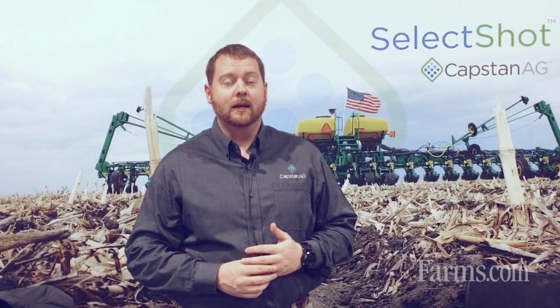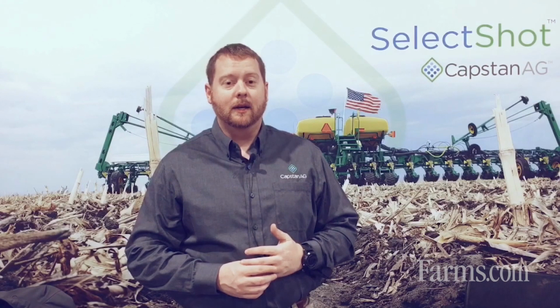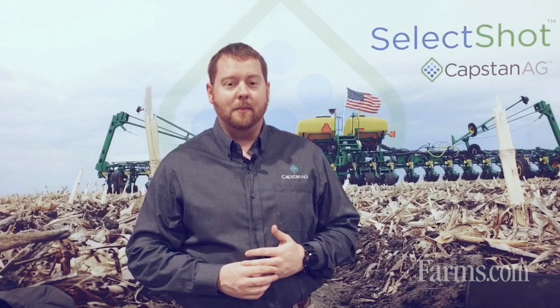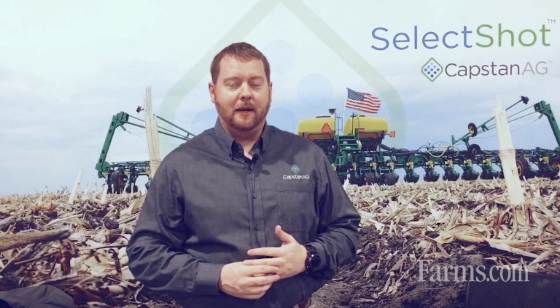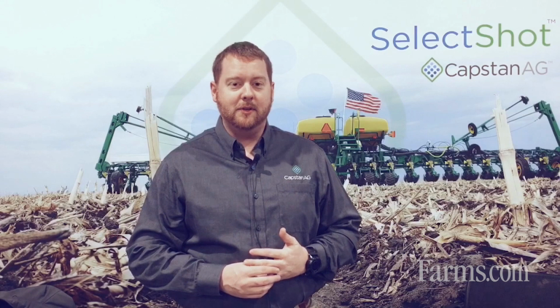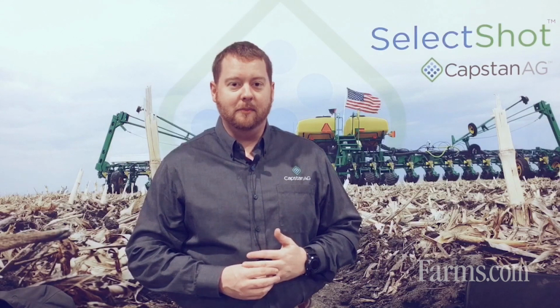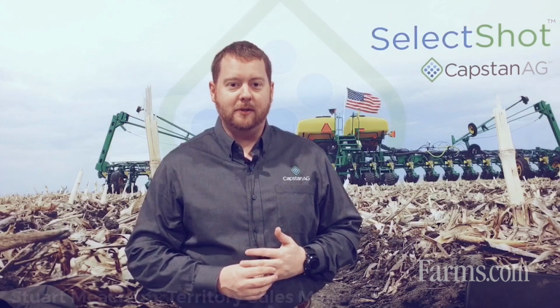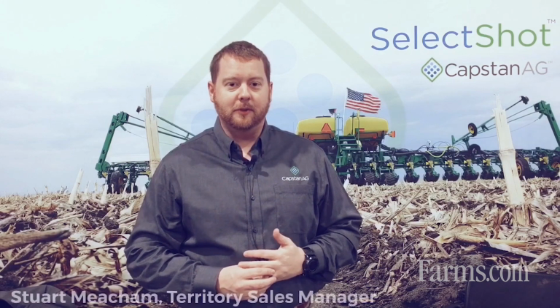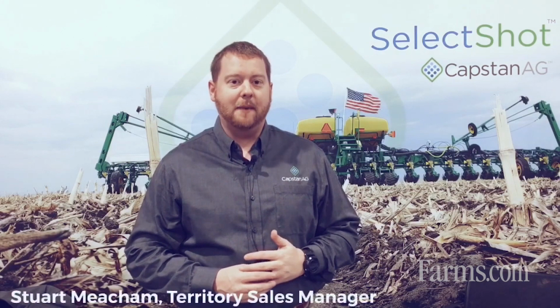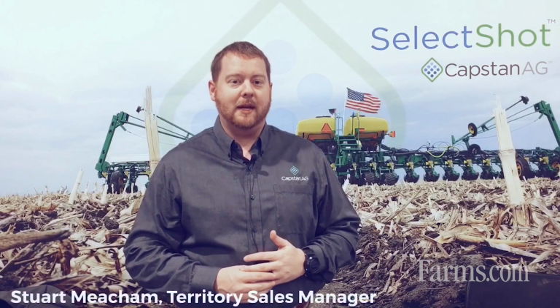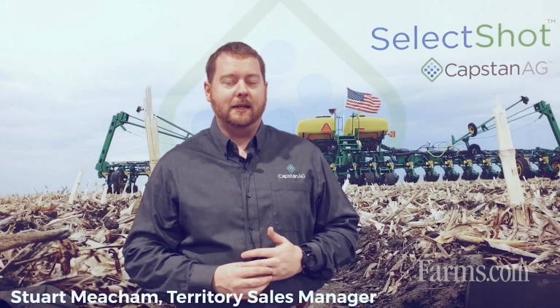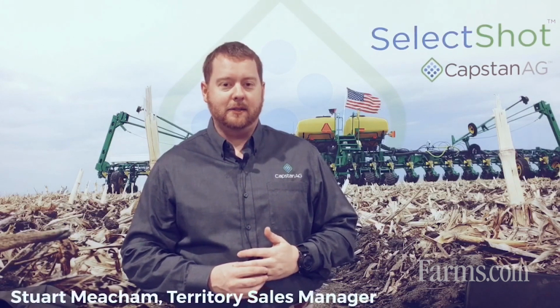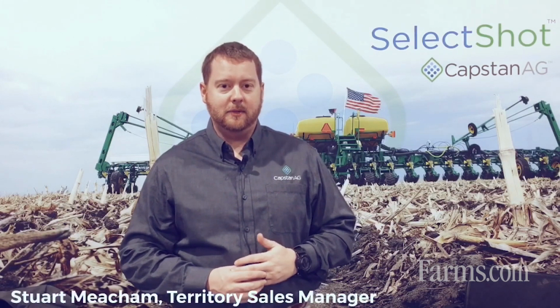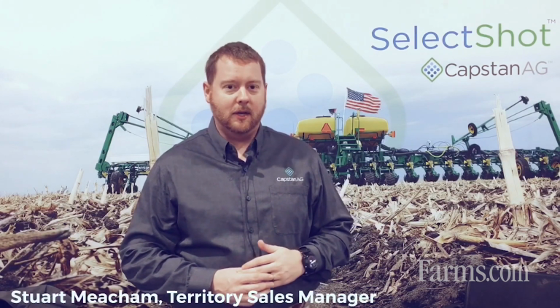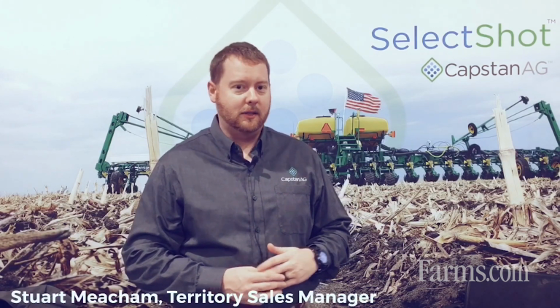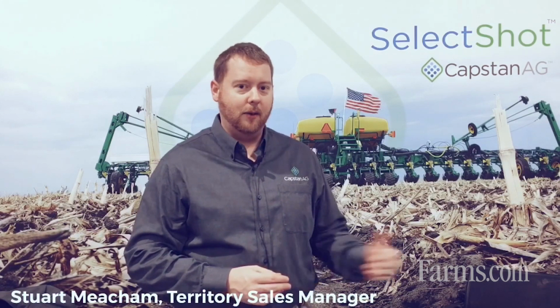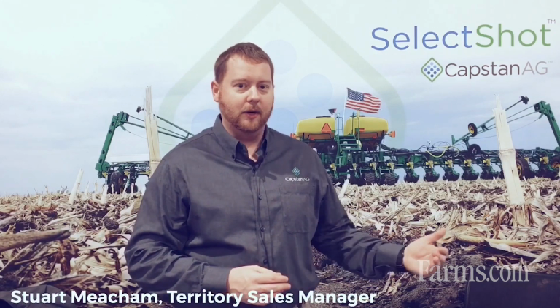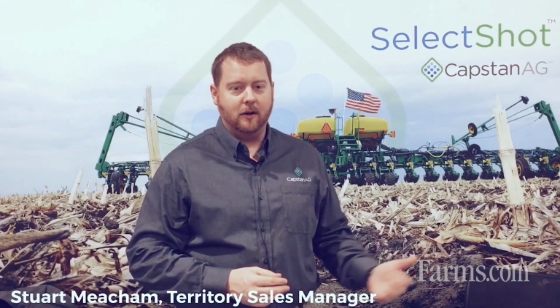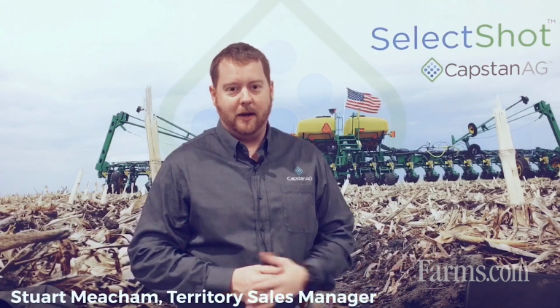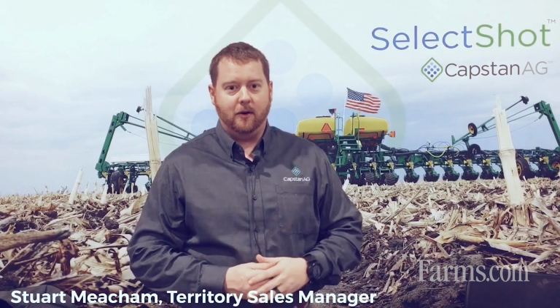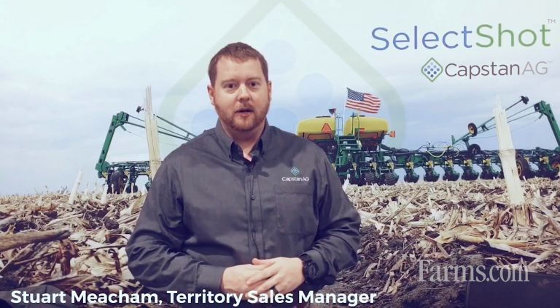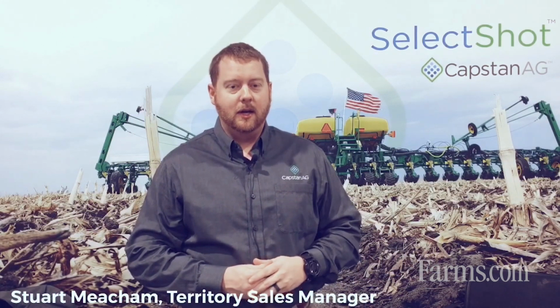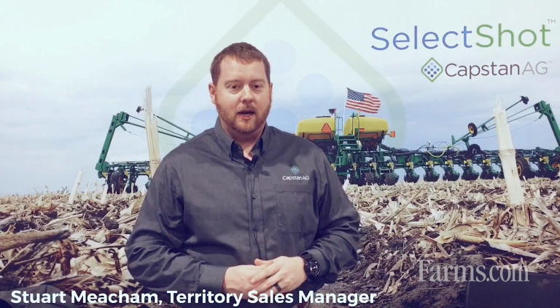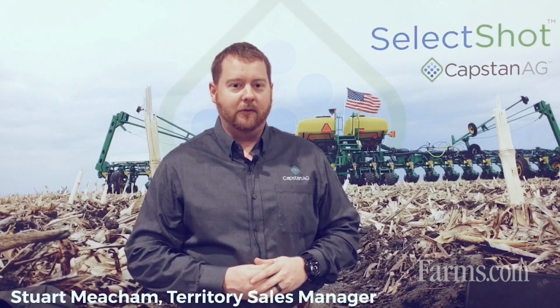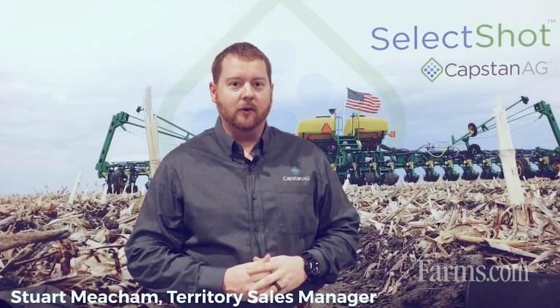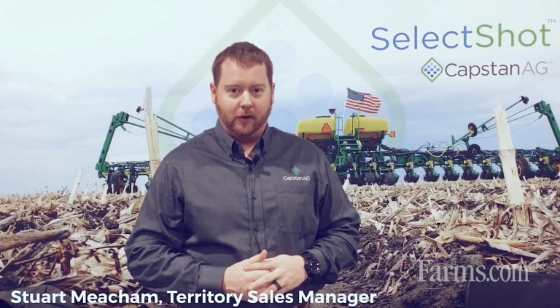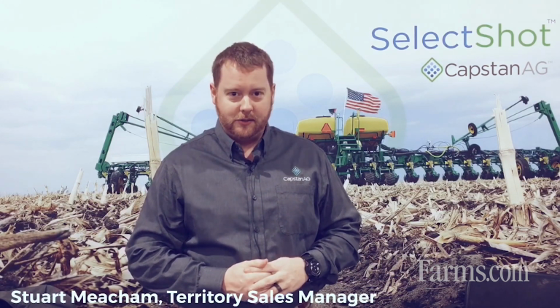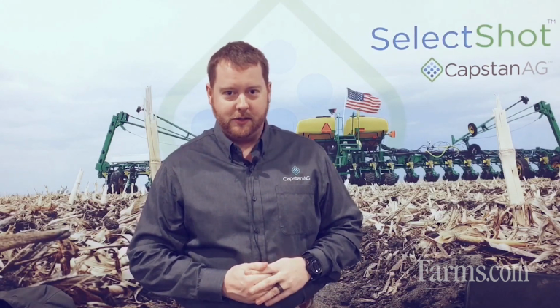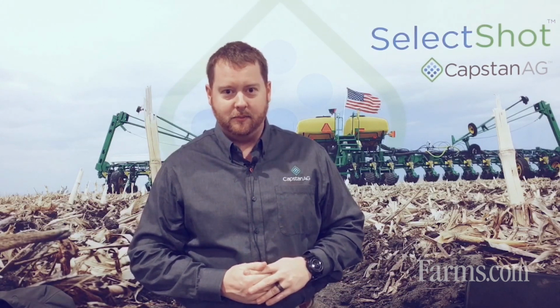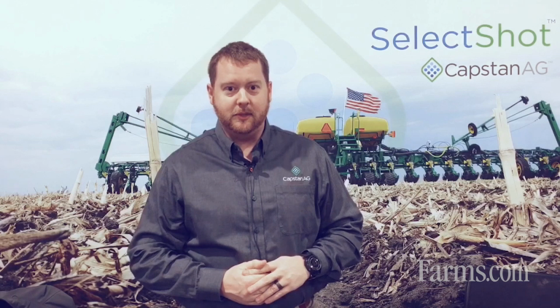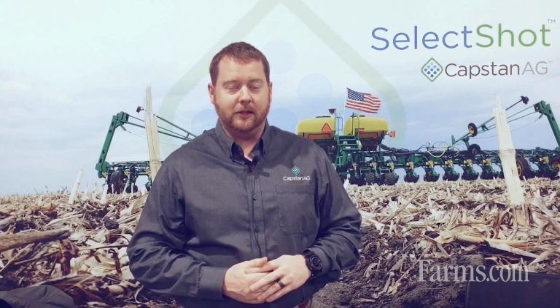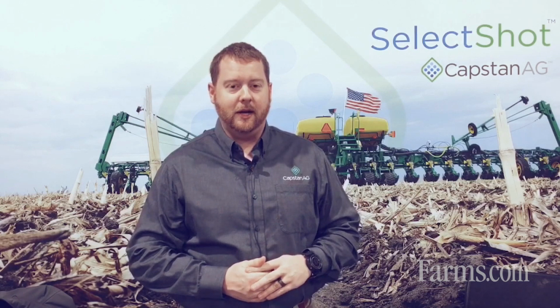Hi, my name is Stuart Meacham with Capstan Ag Systems. Today we're going to talk about our in-furrow fertilizer system, SelectShot.